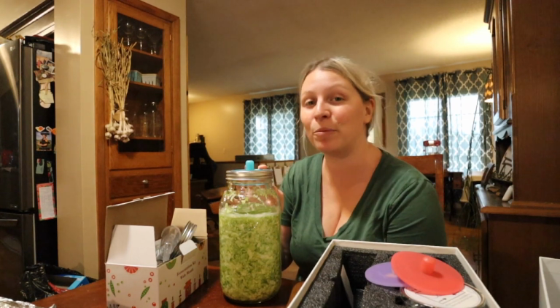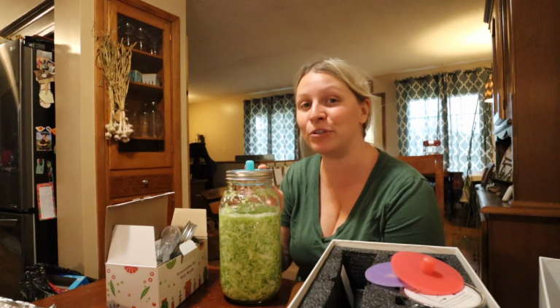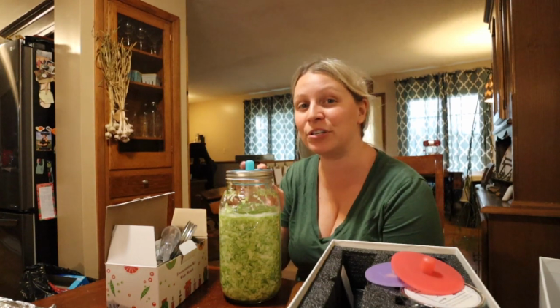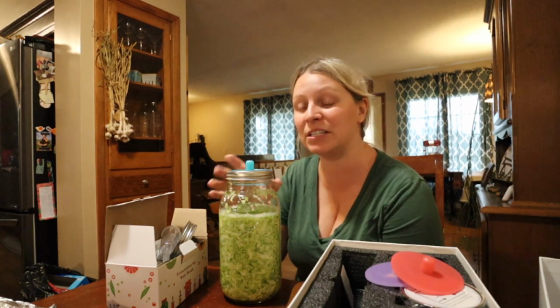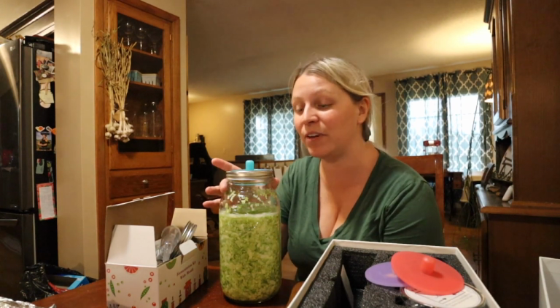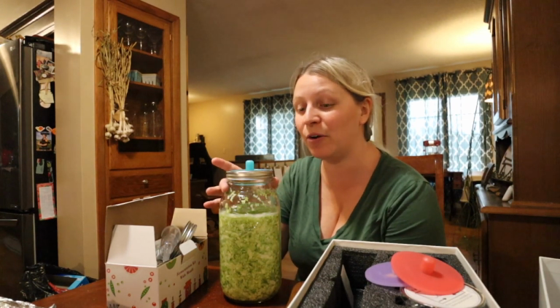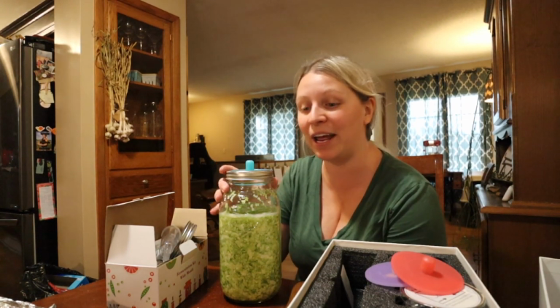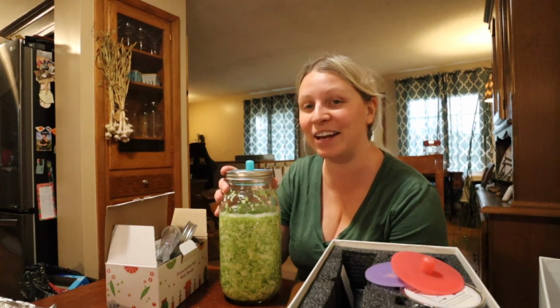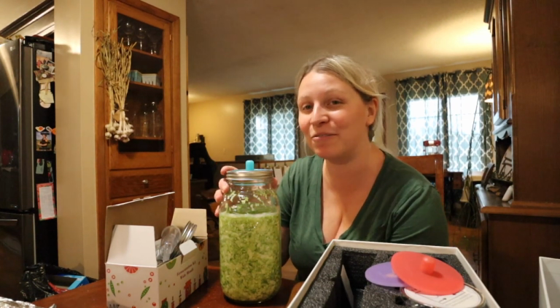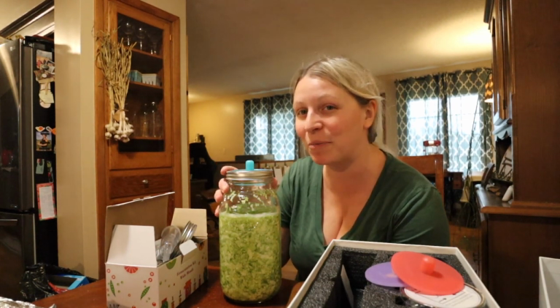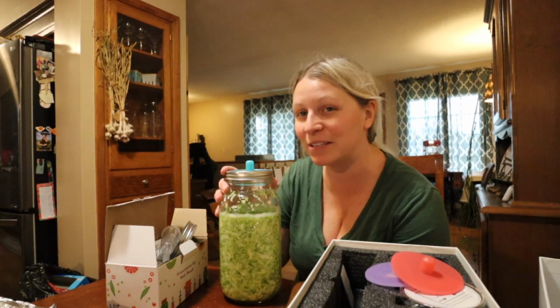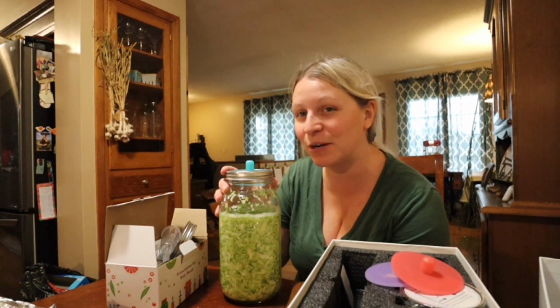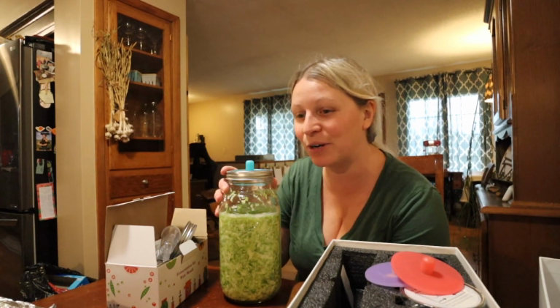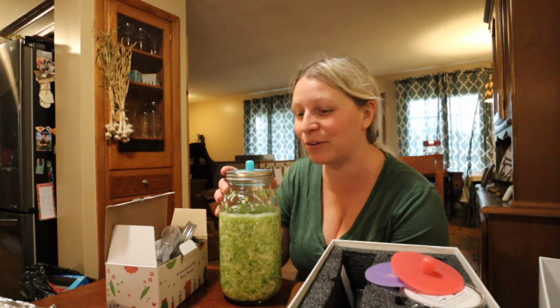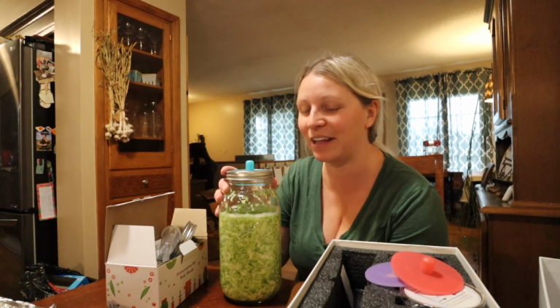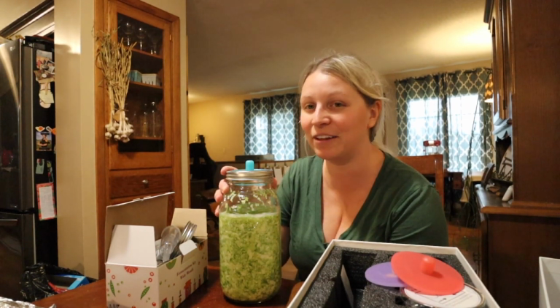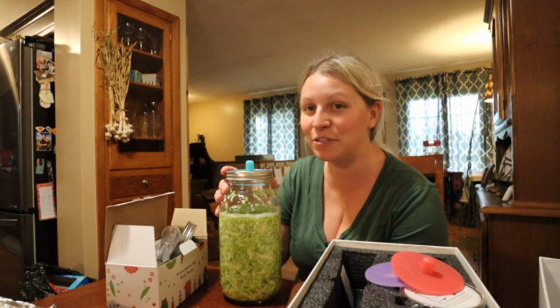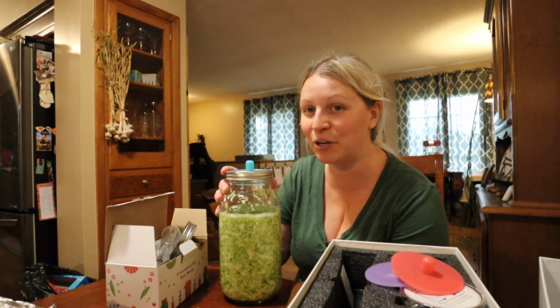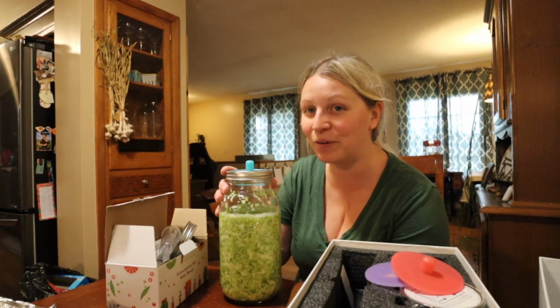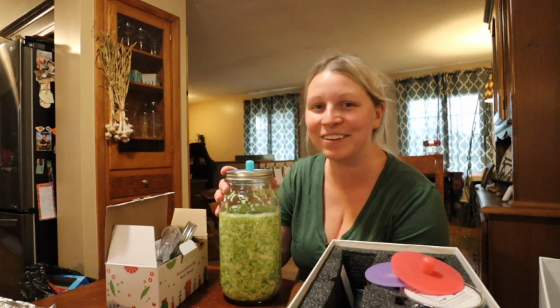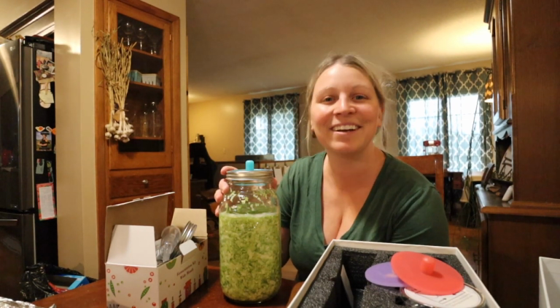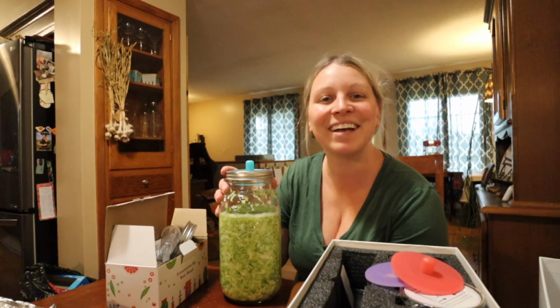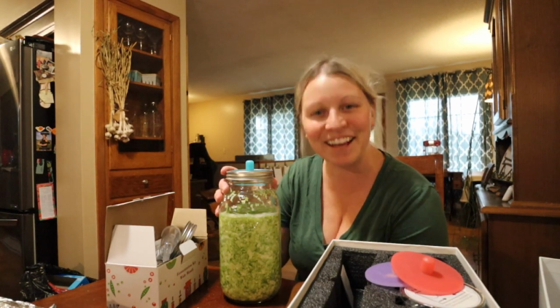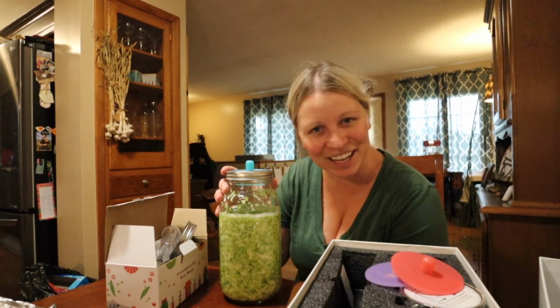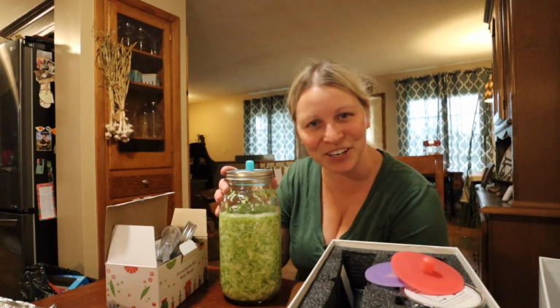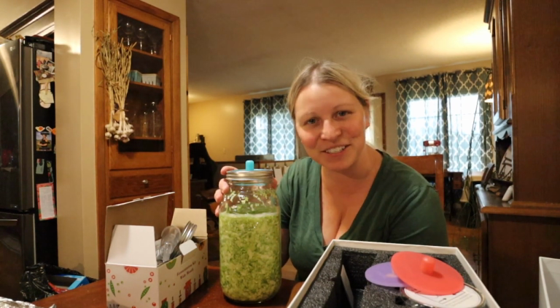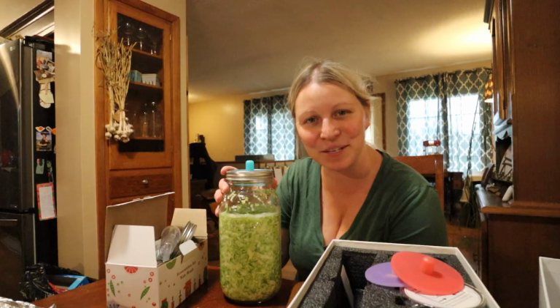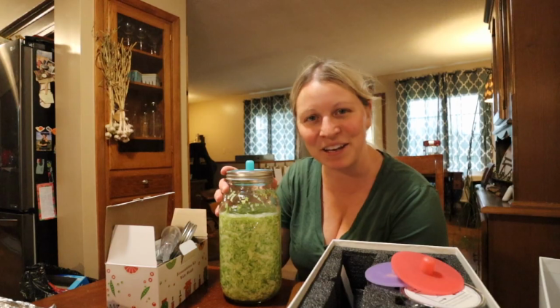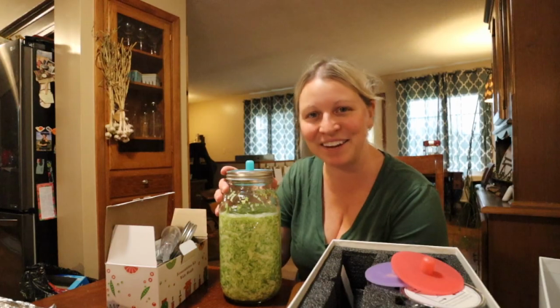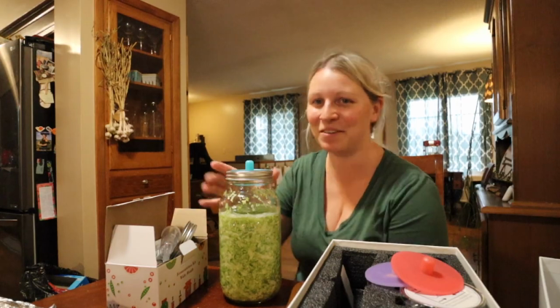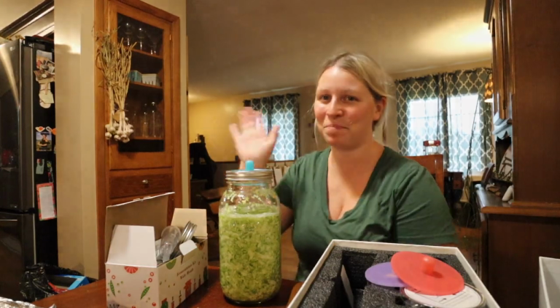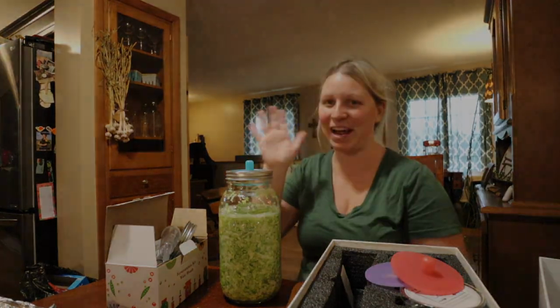I hope you enjoyed this video, and if you're making sauerkraut I'd love to know. Hopefully in a future video I can show you what it's looking like. Bye!